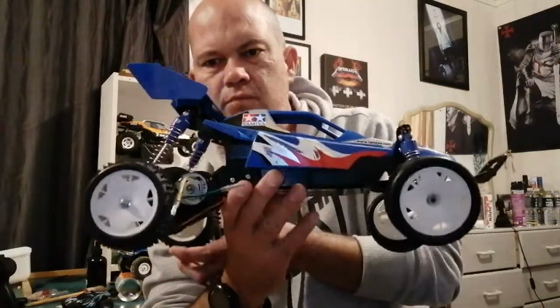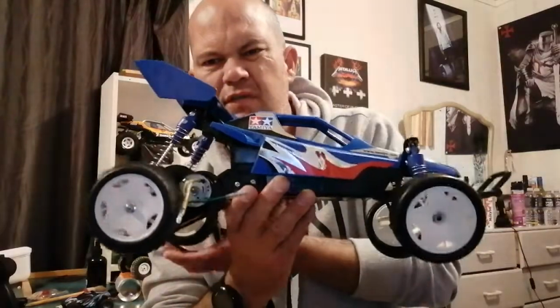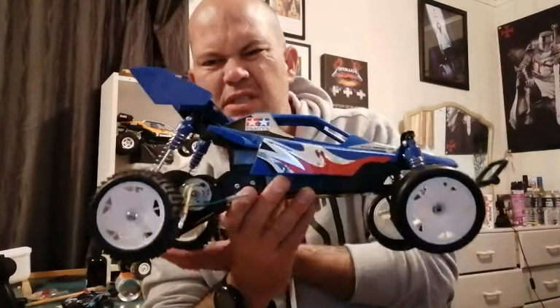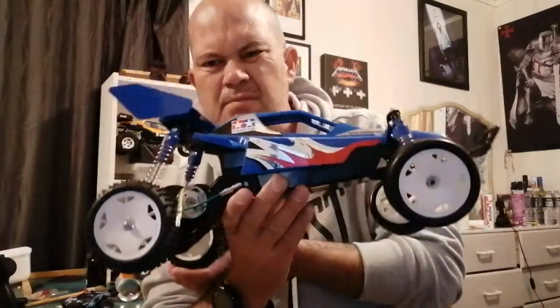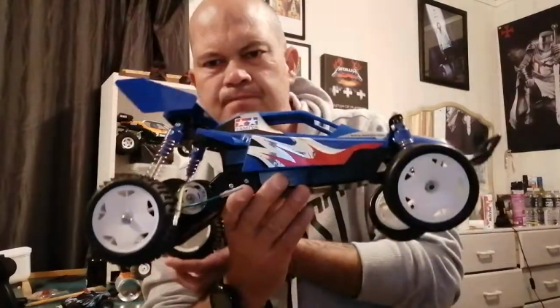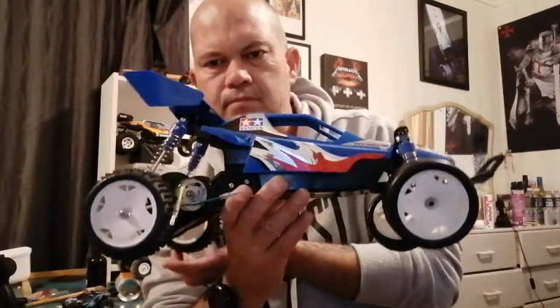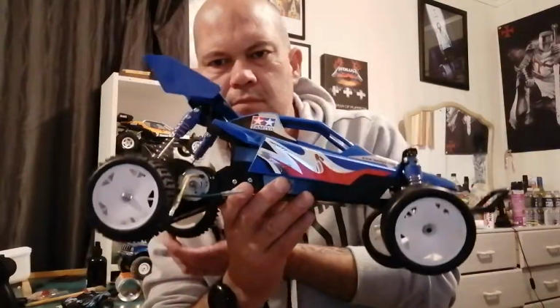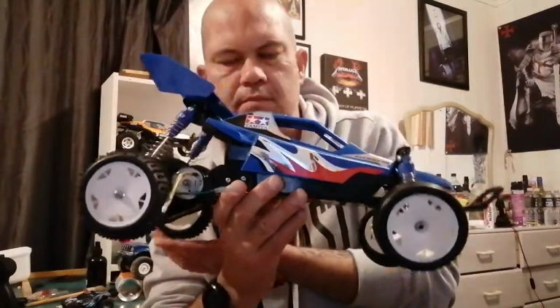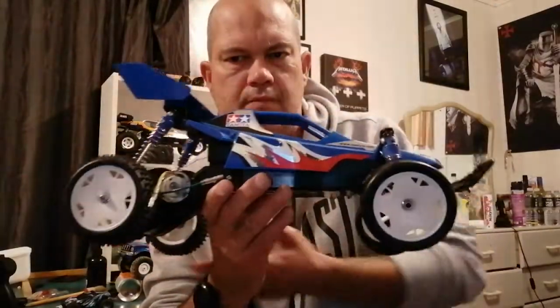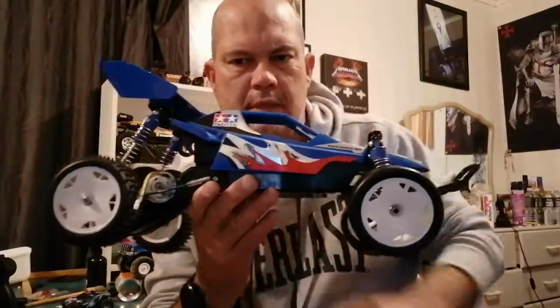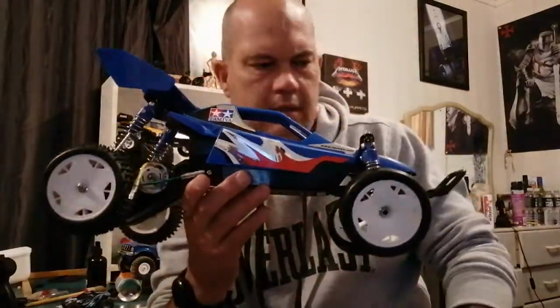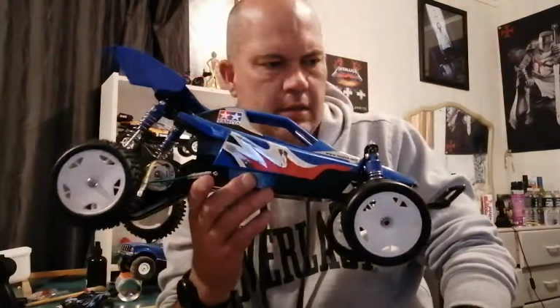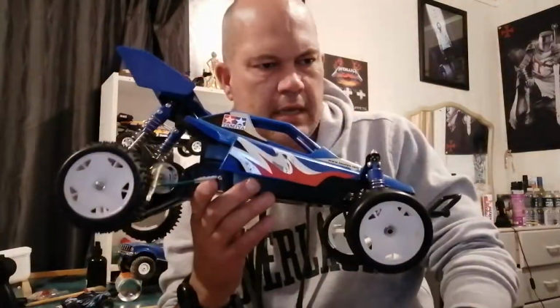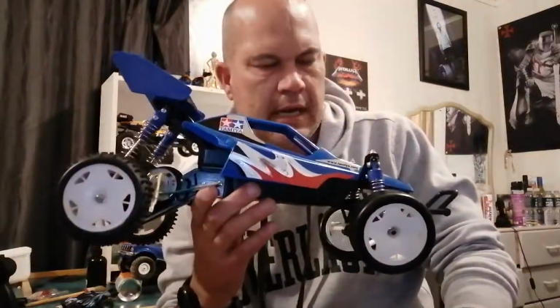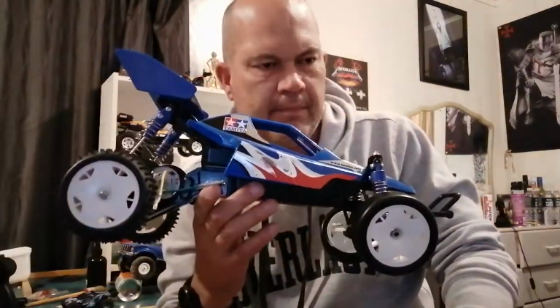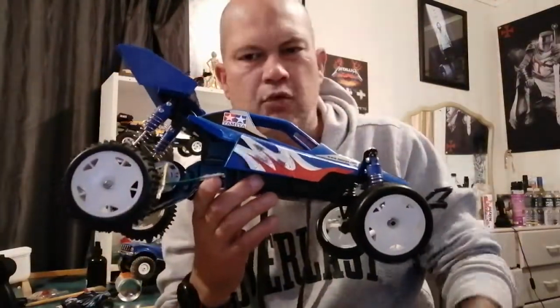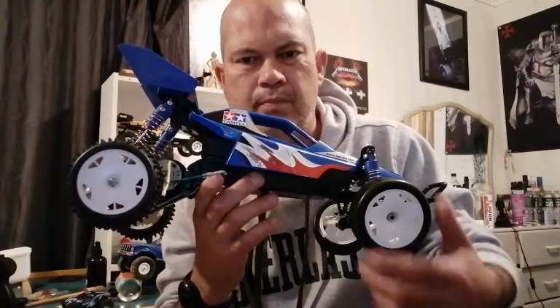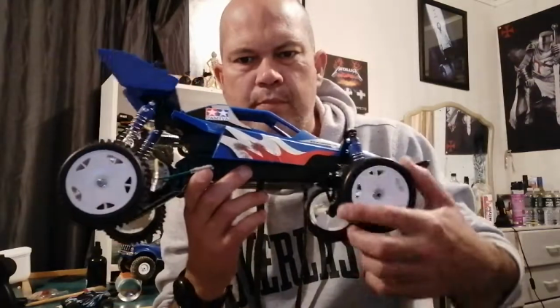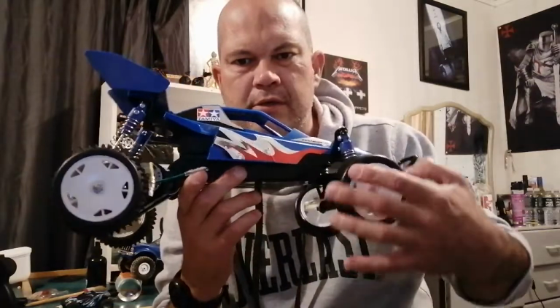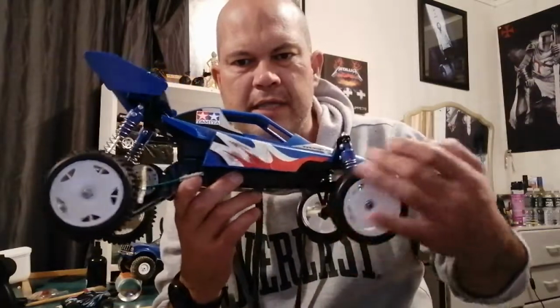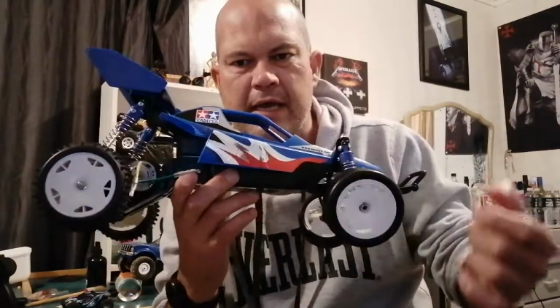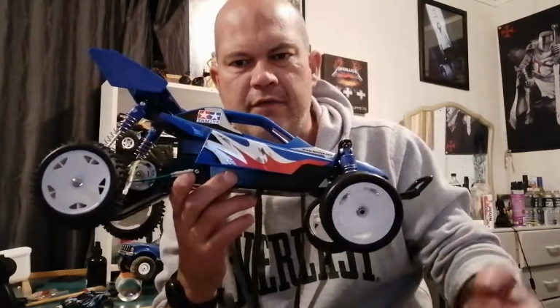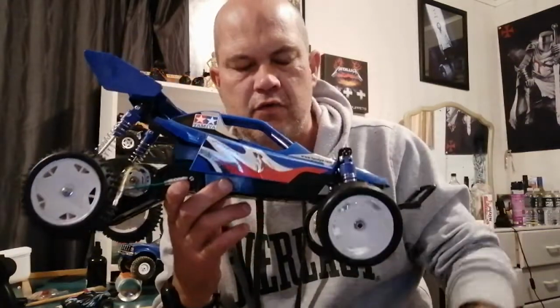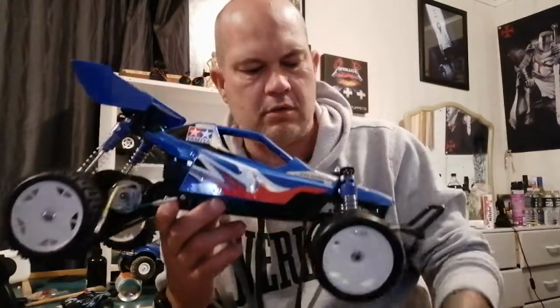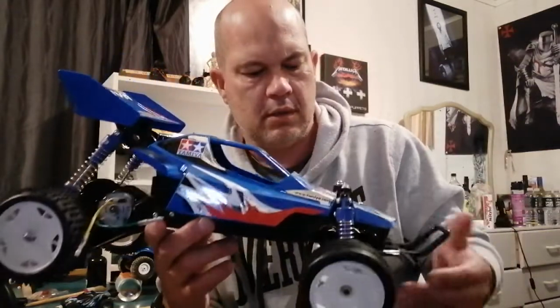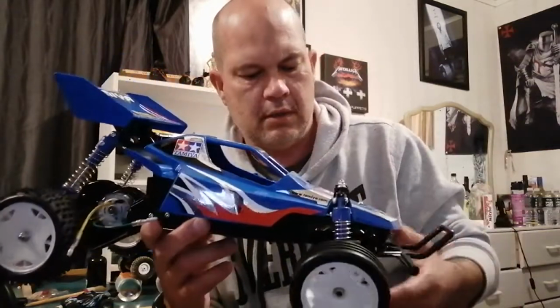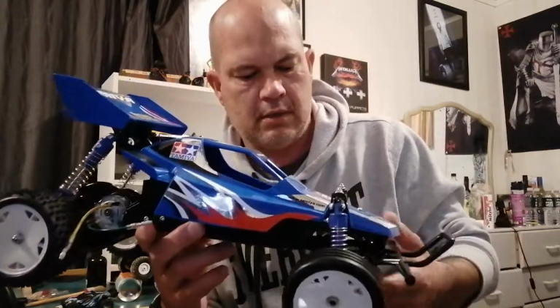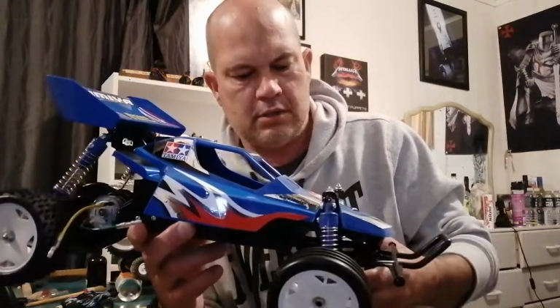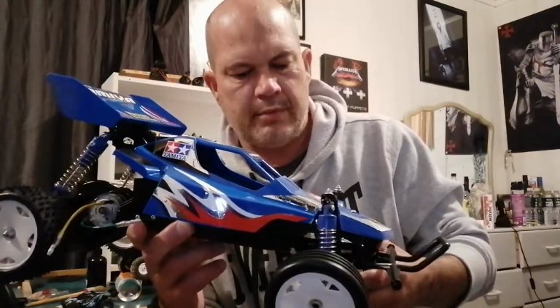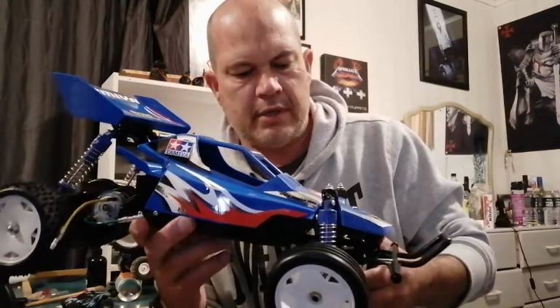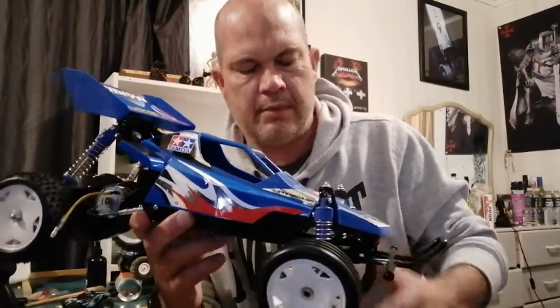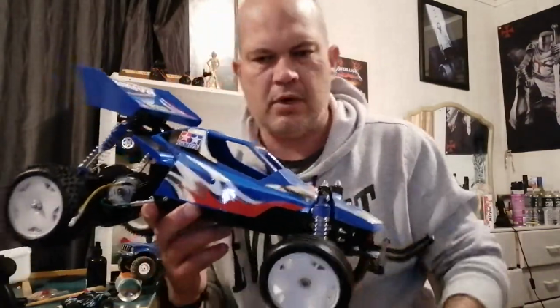I've got some metal ball bearings coming for it, so I'll be putting those on.